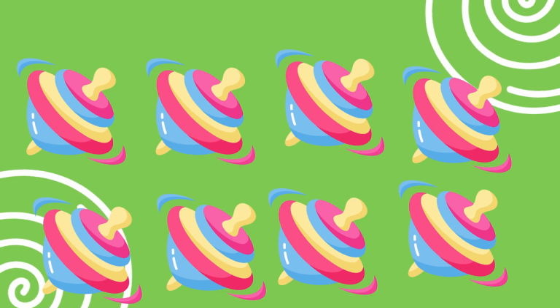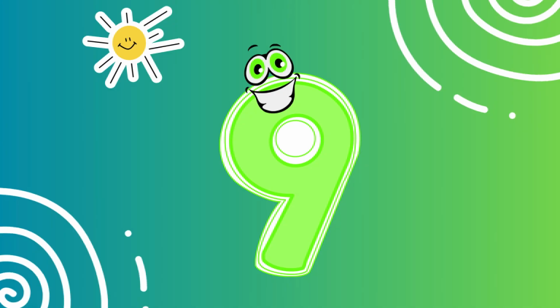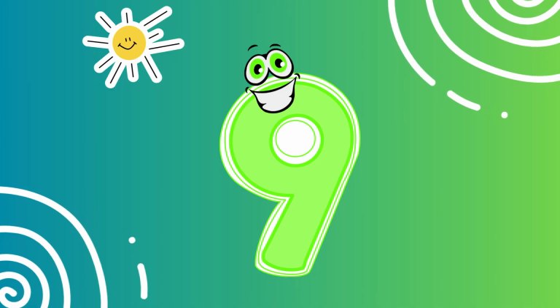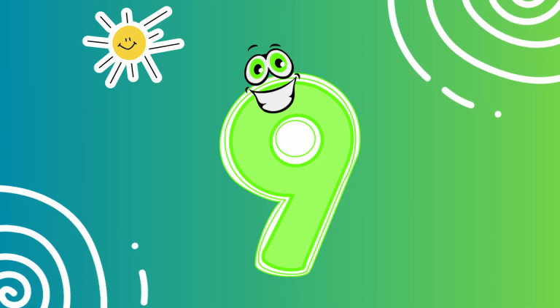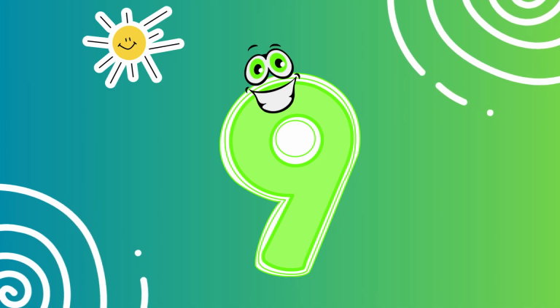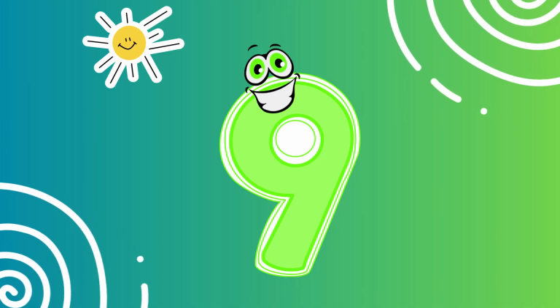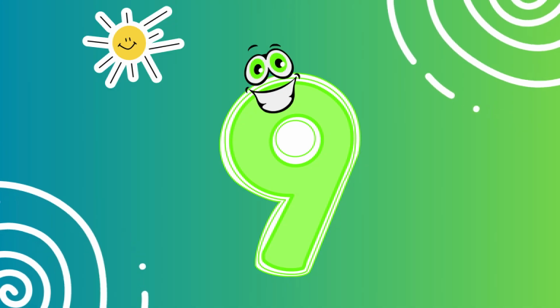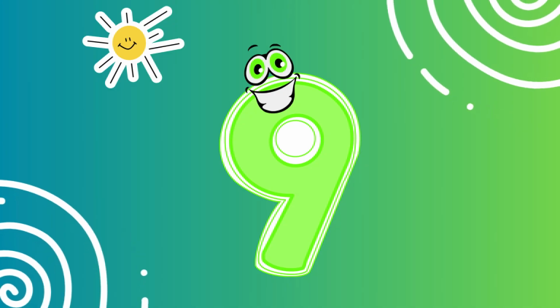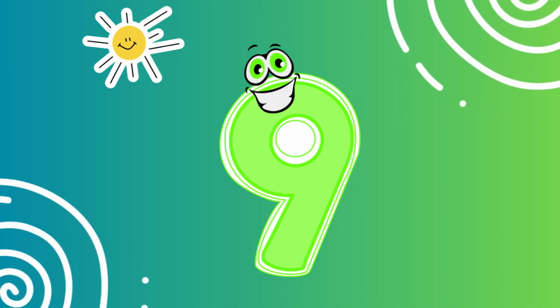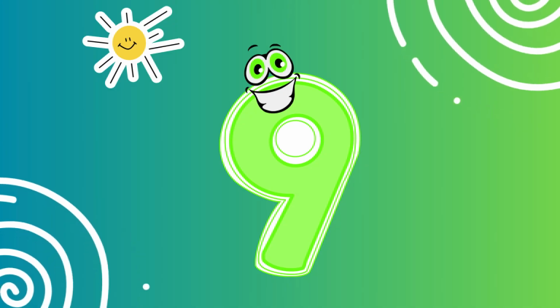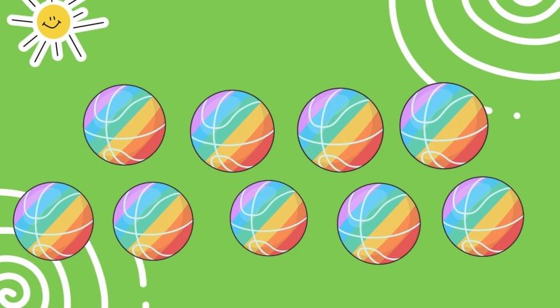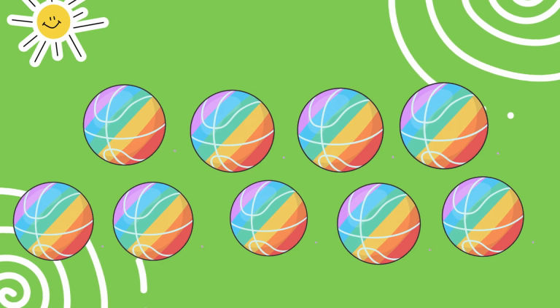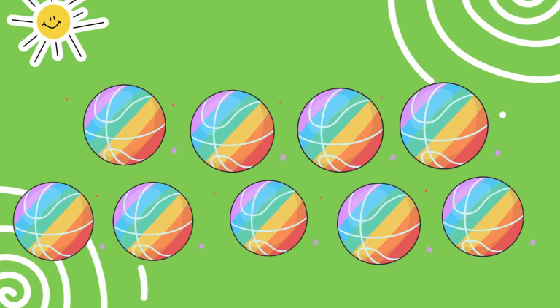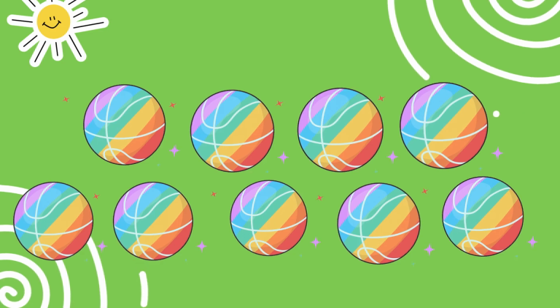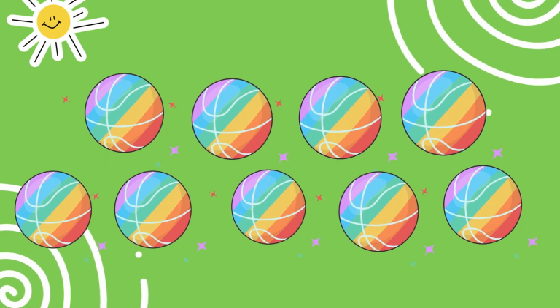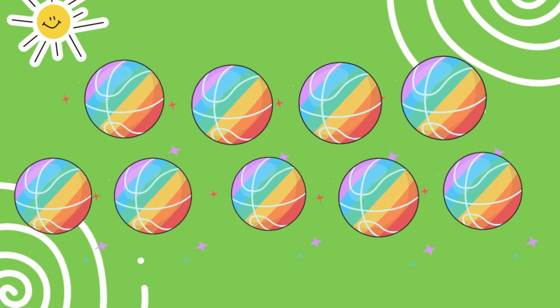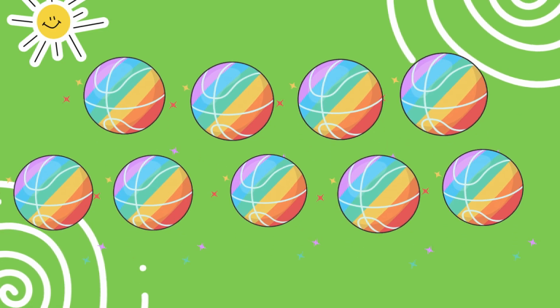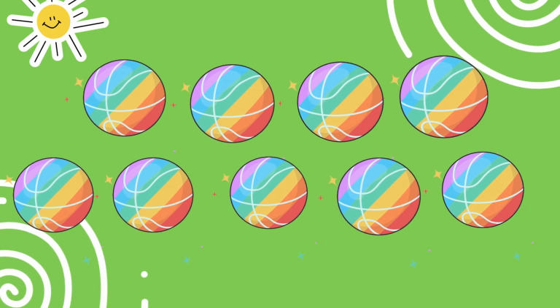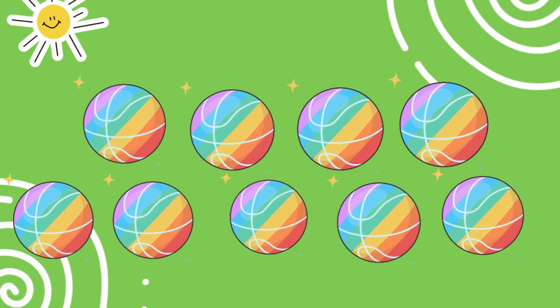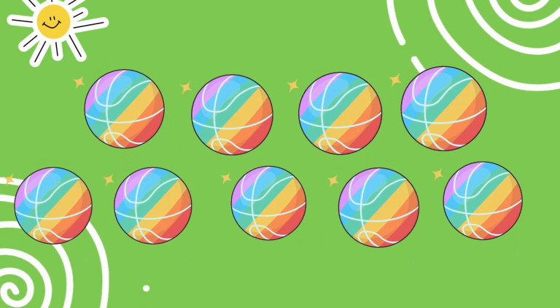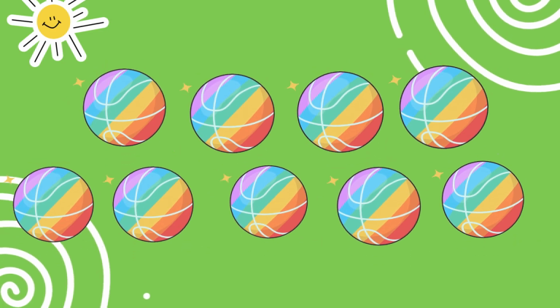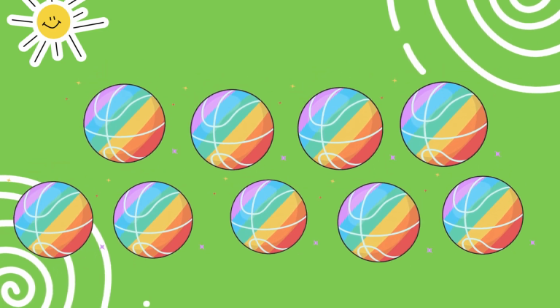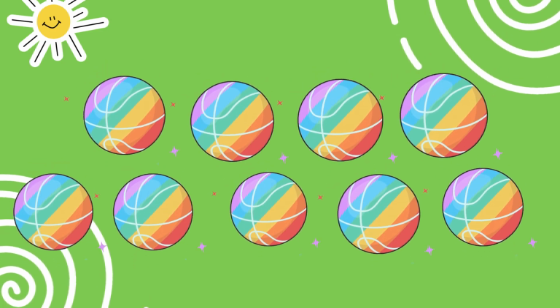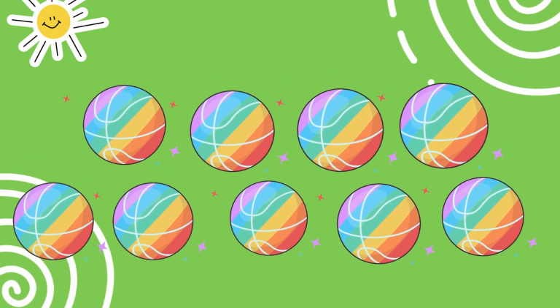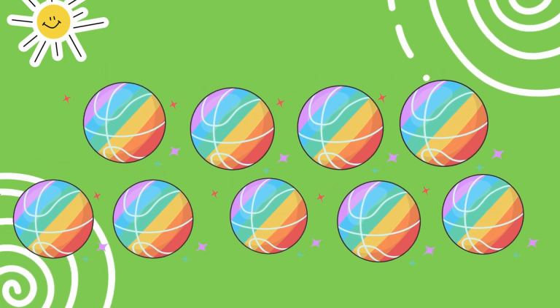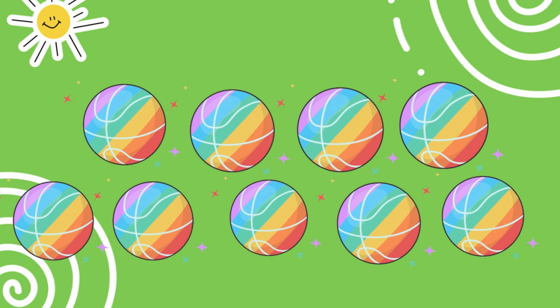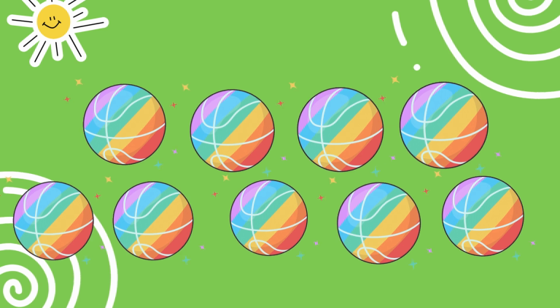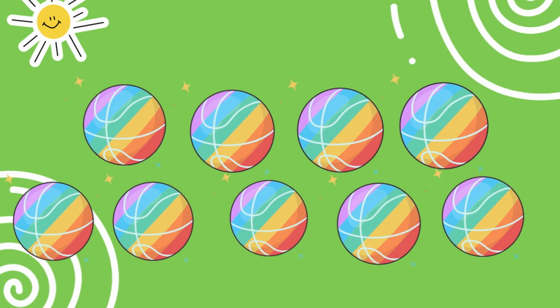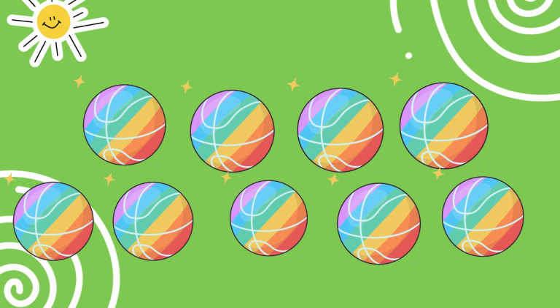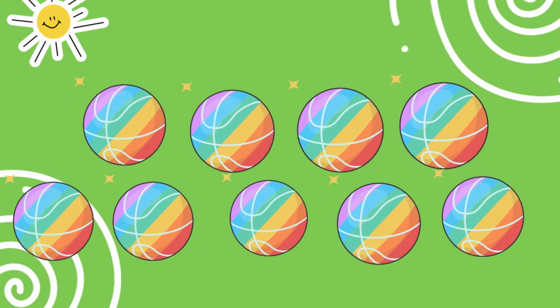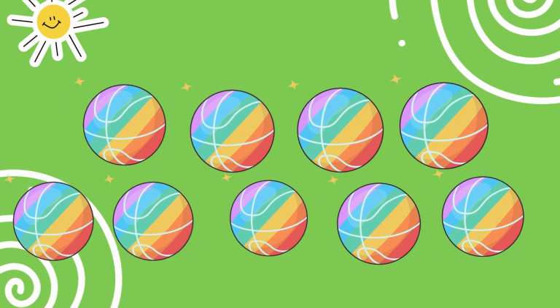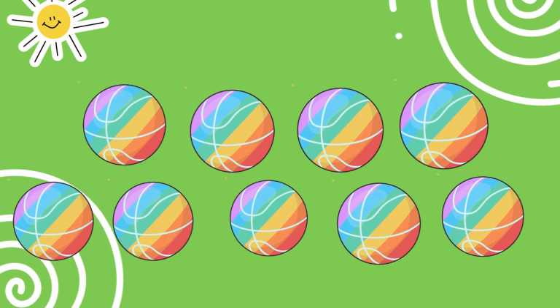This is the number nine. Look at these nine bouncing balls. Can you say nine? Awesome.